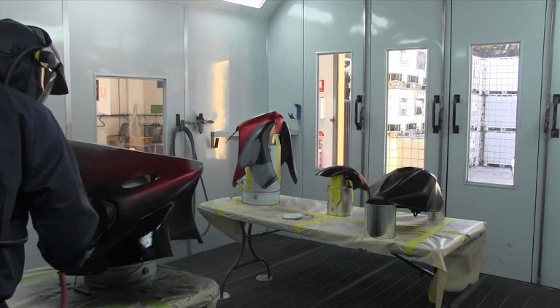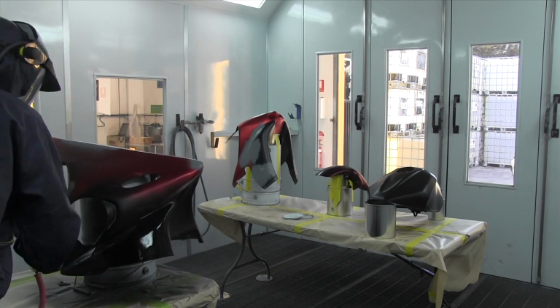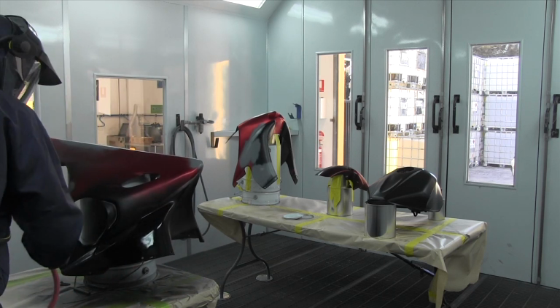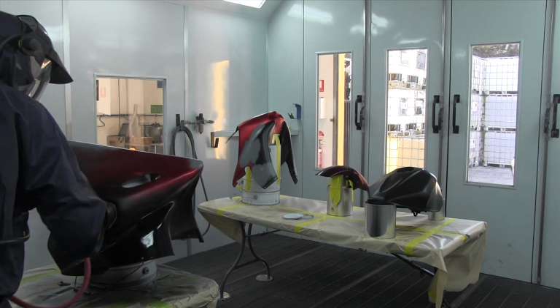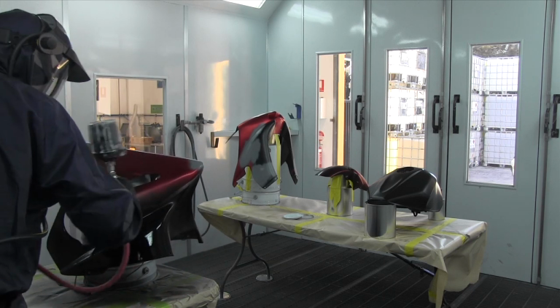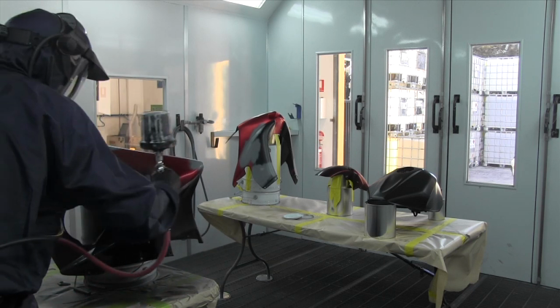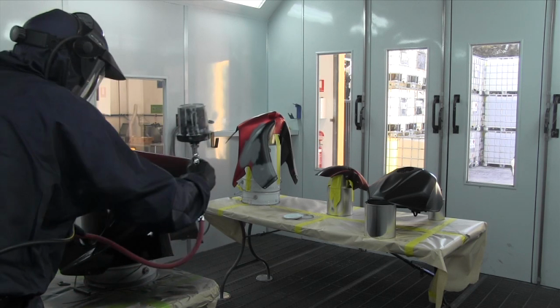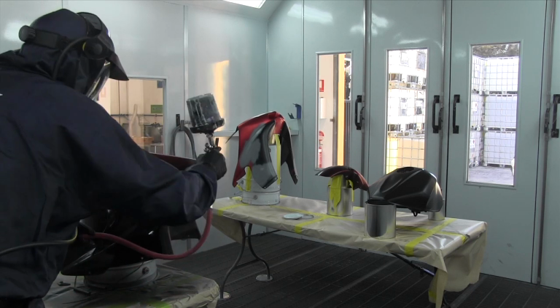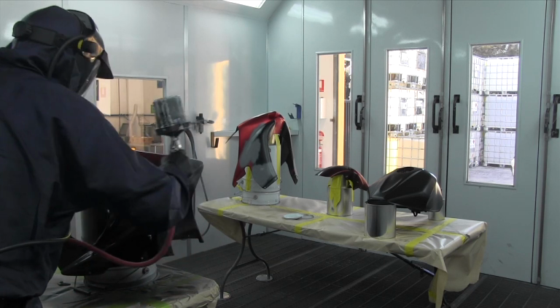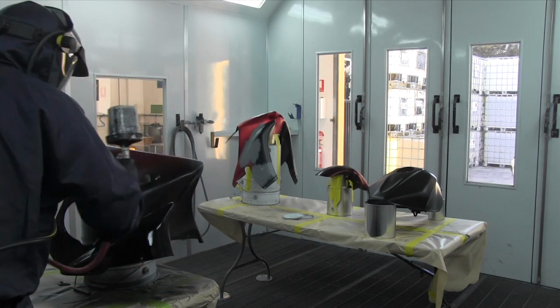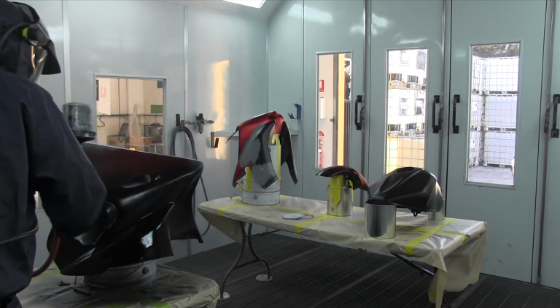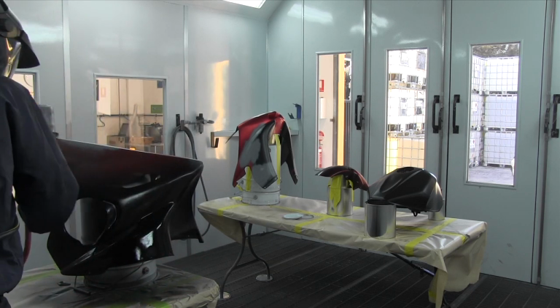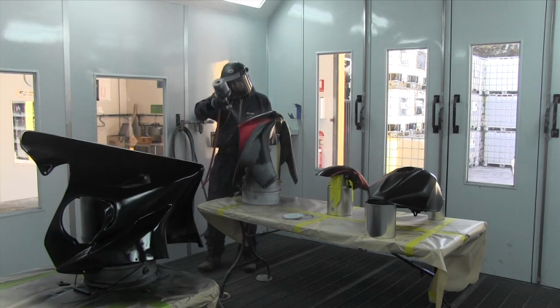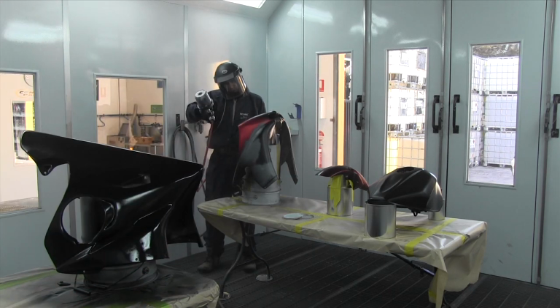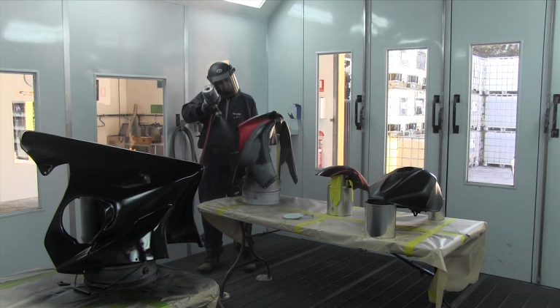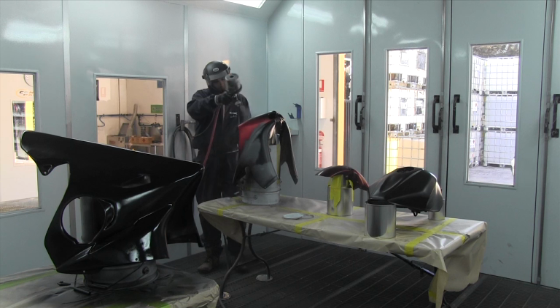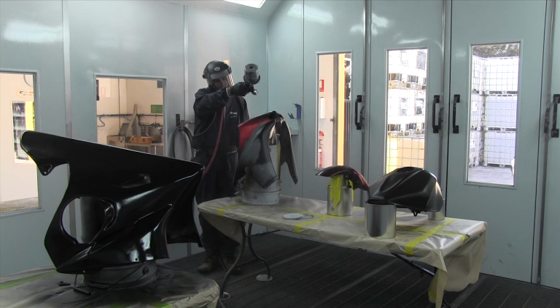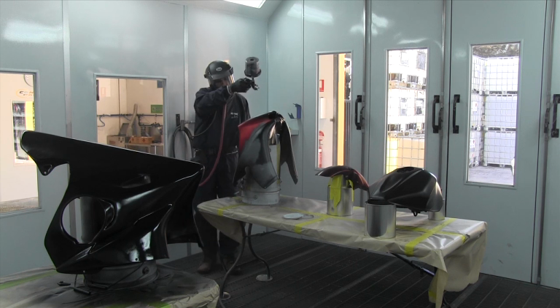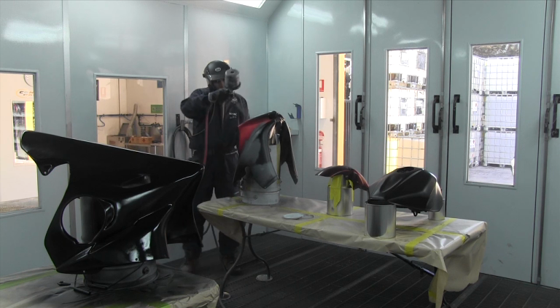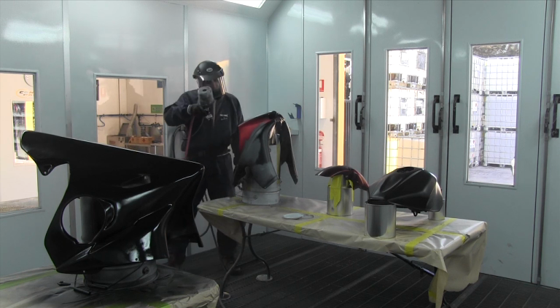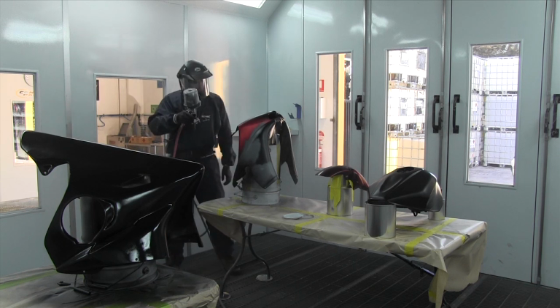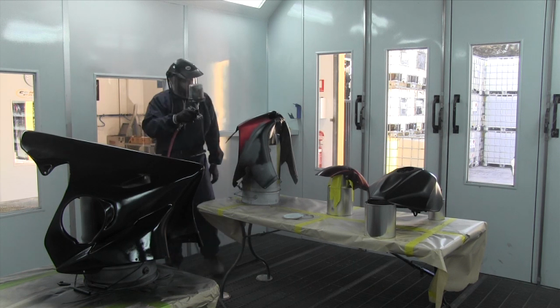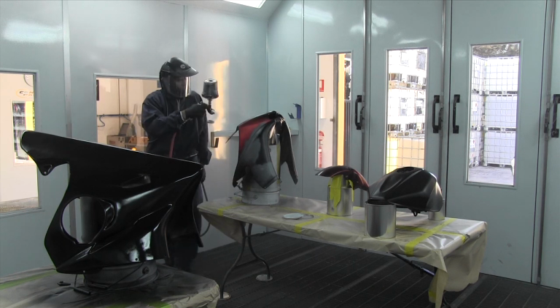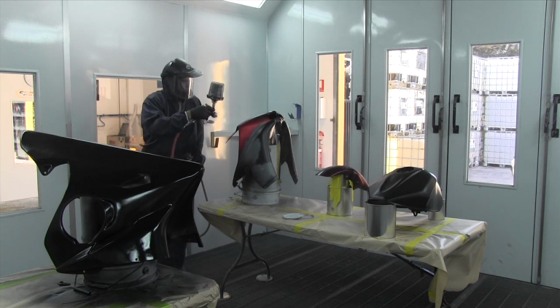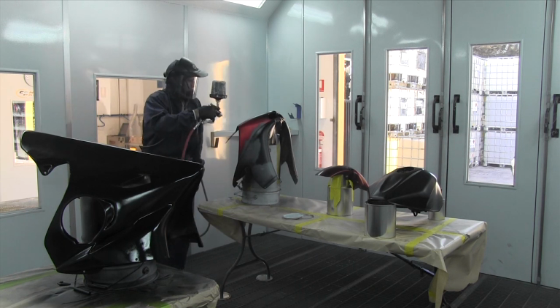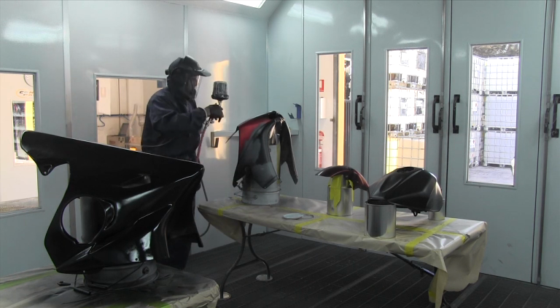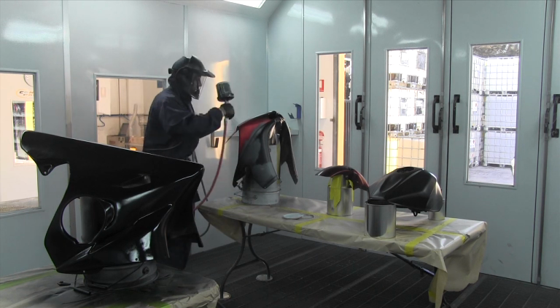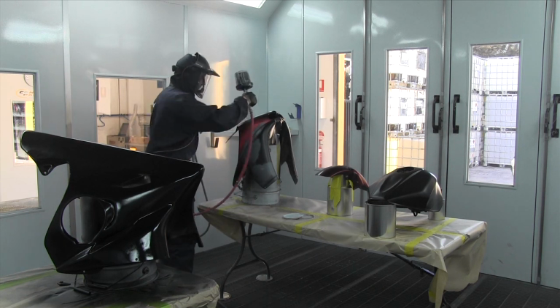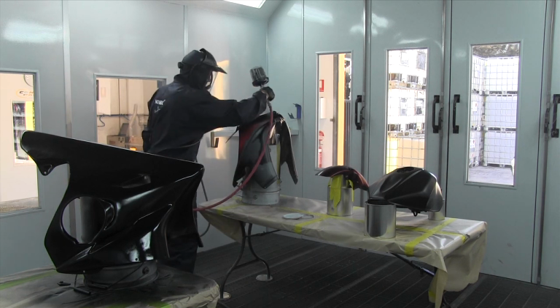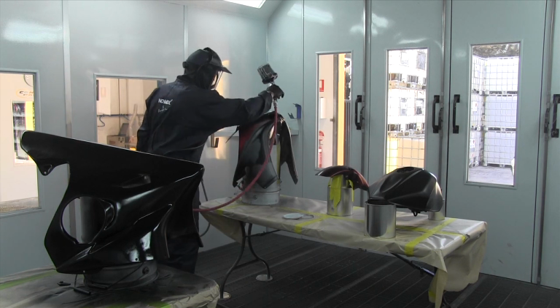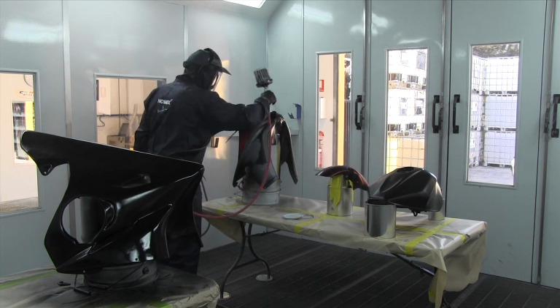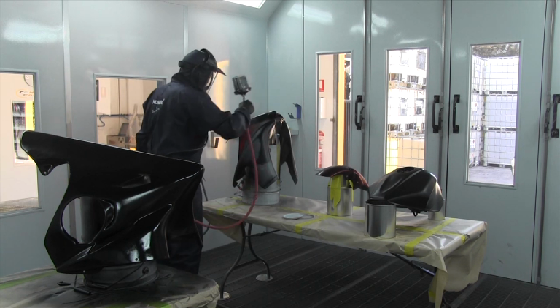I've got a lot of black in this colour scheme, so I'm going to spray black down first over all the parts, then I'll be ready to start masking up.